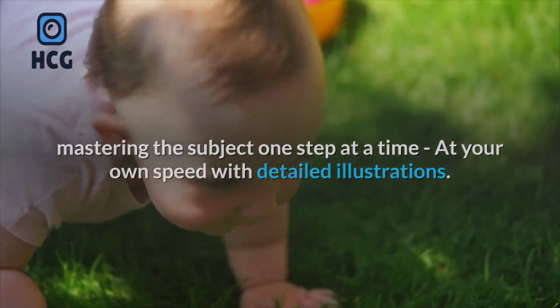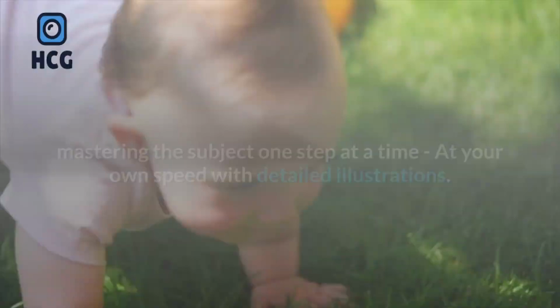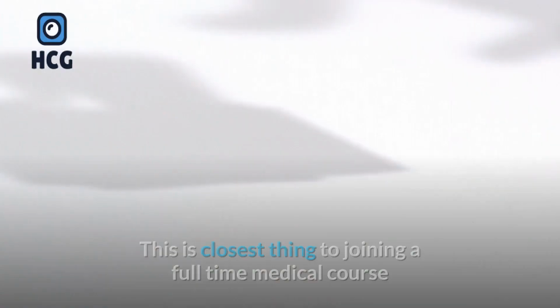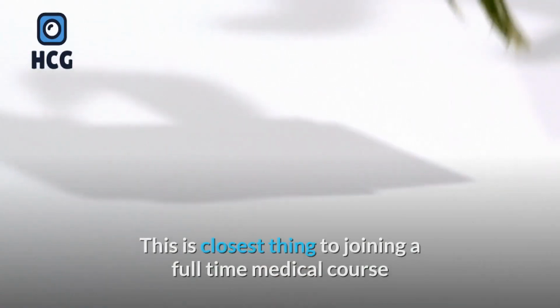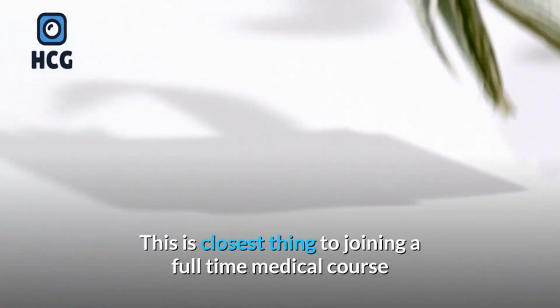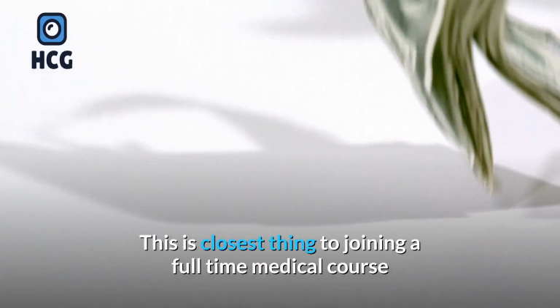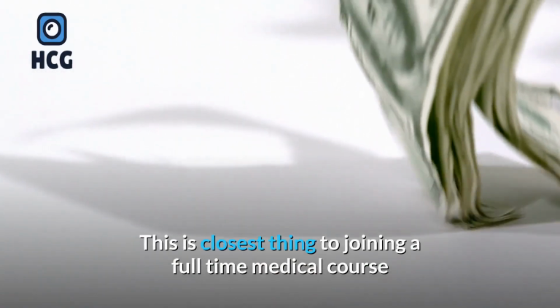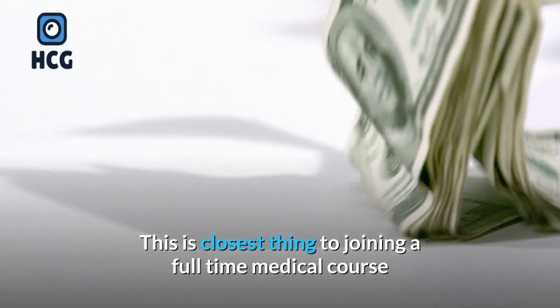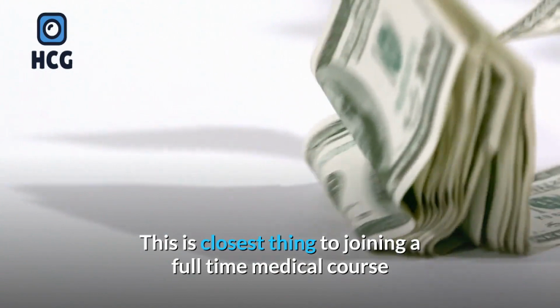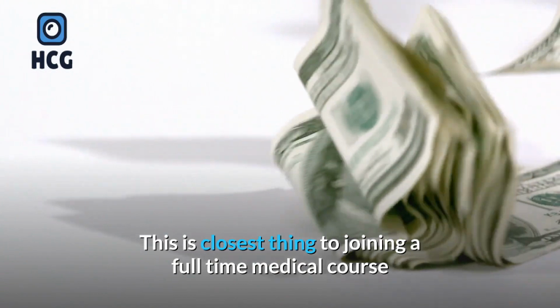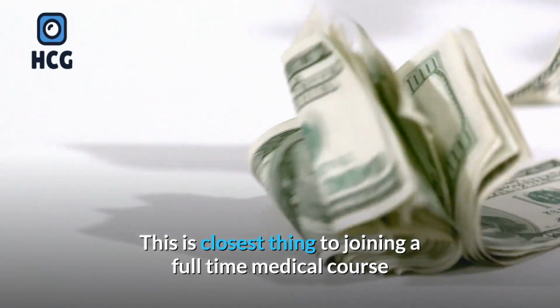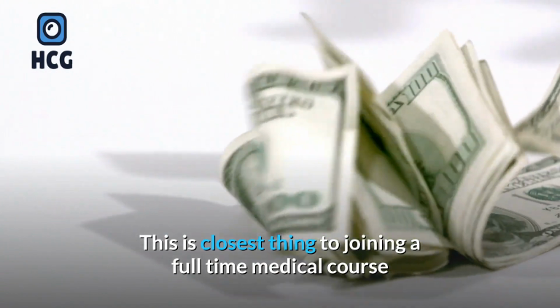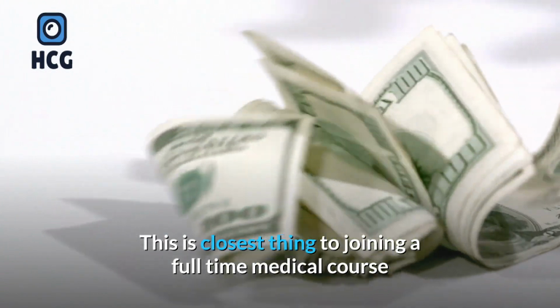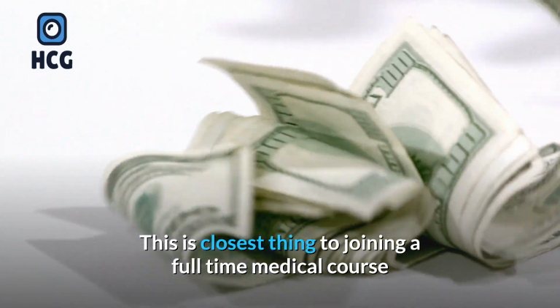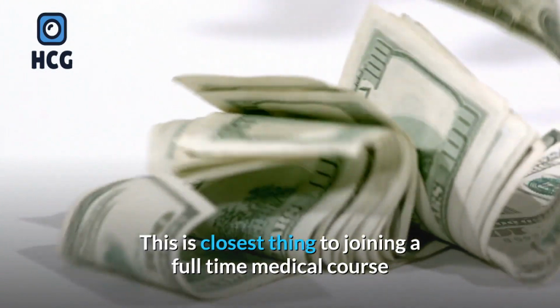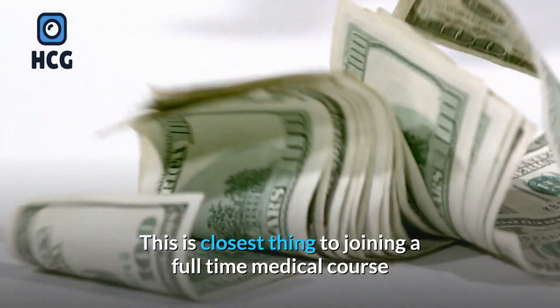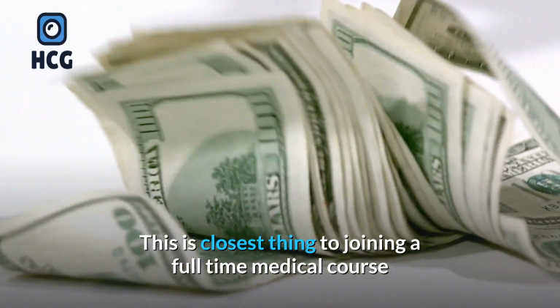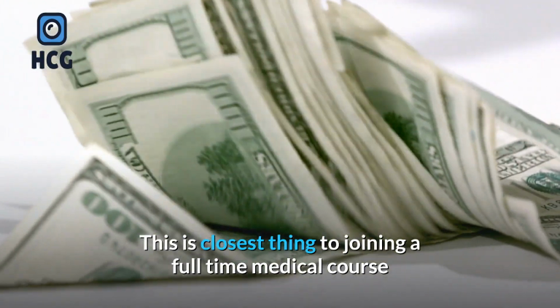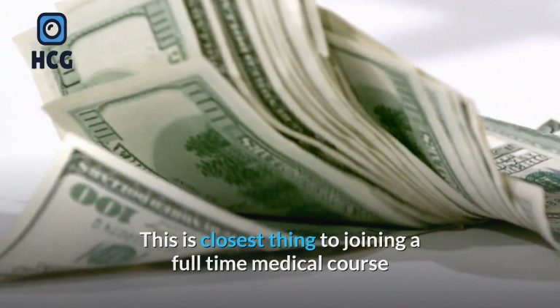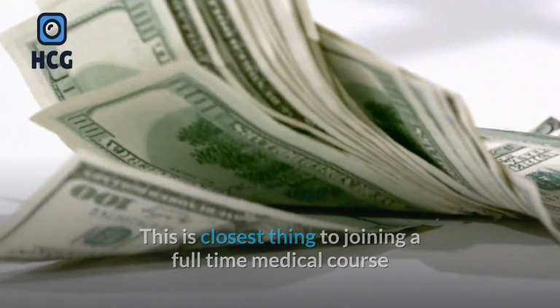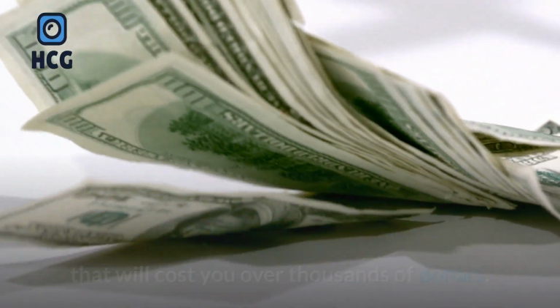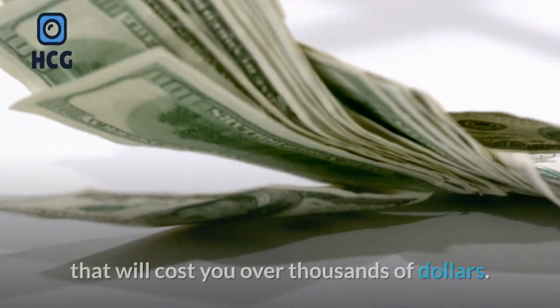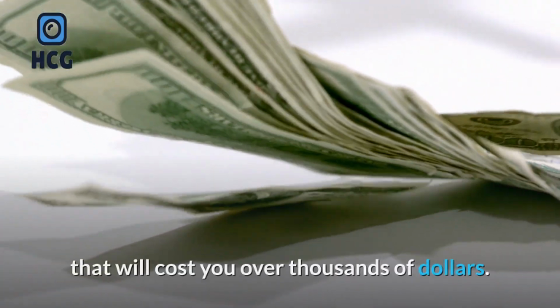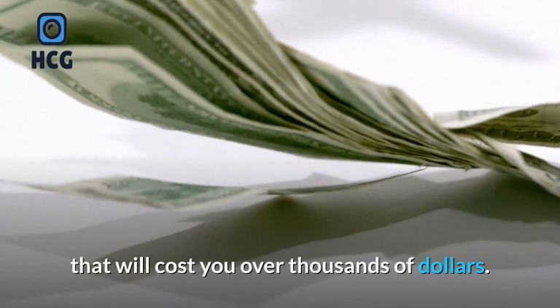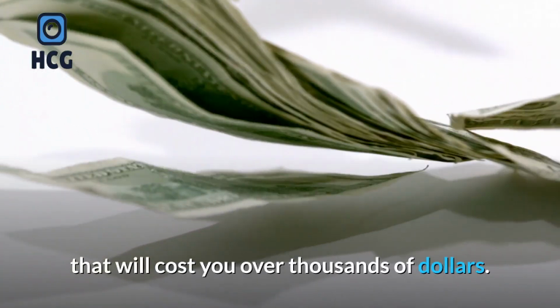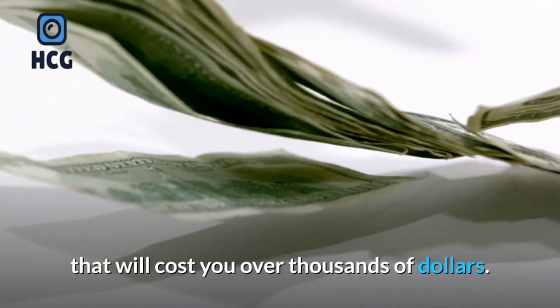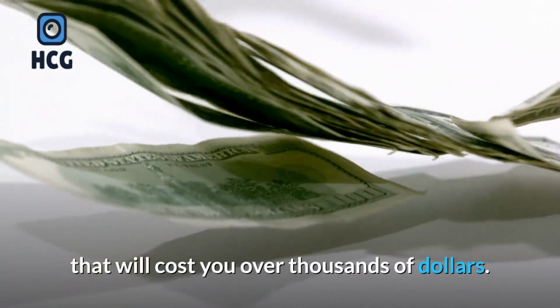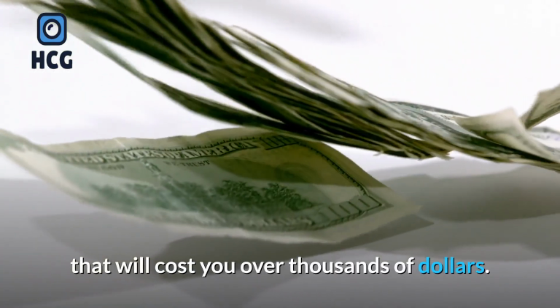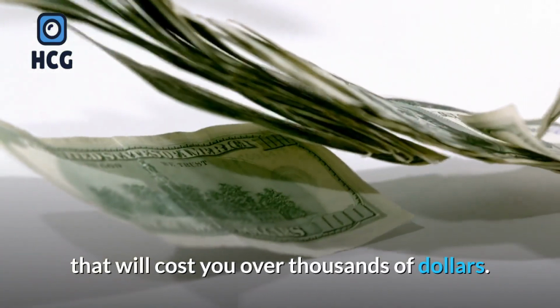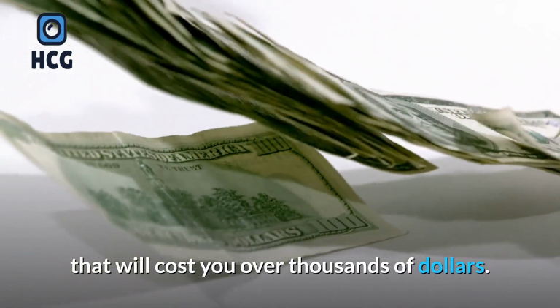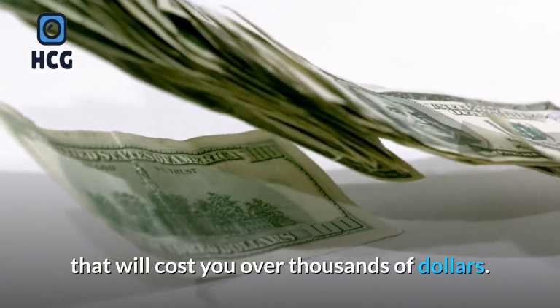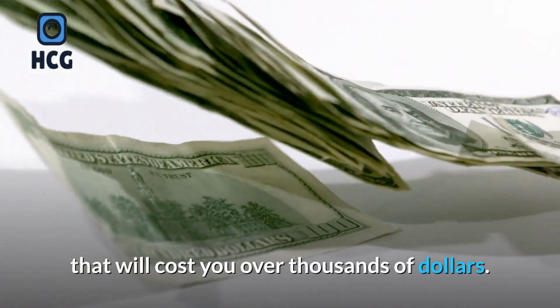This is the closest thing to joining a full-time medical course that would cost you over thousands of dollars.